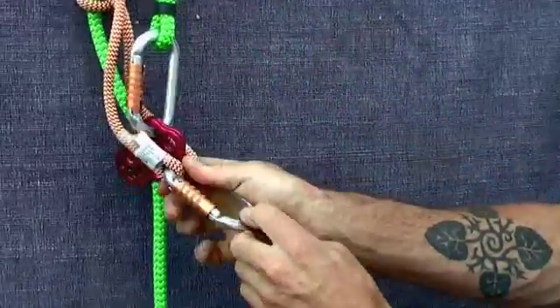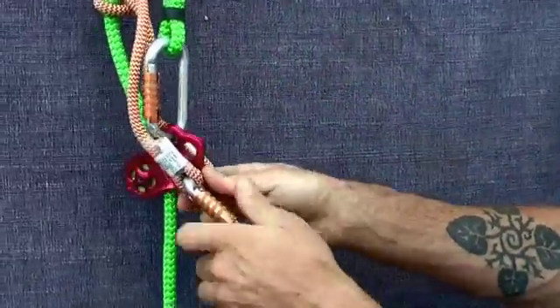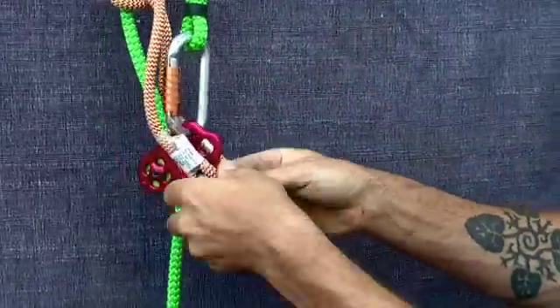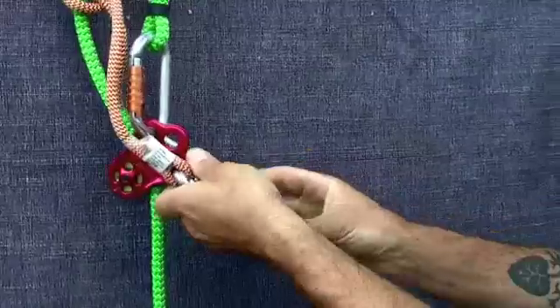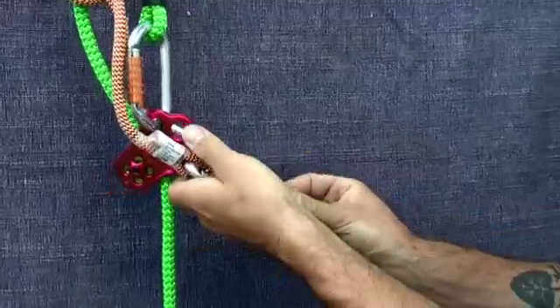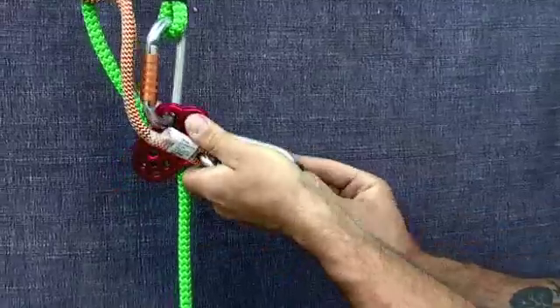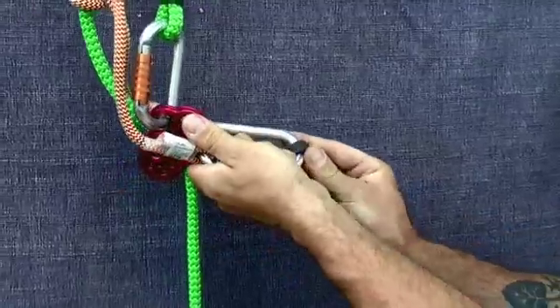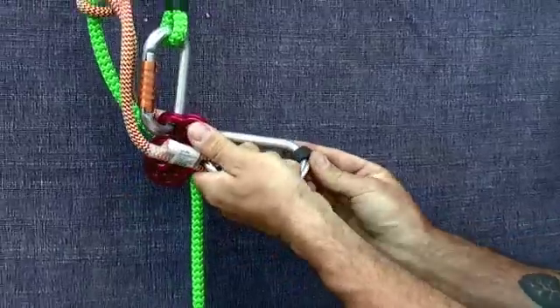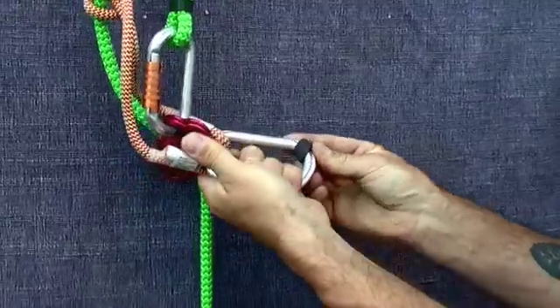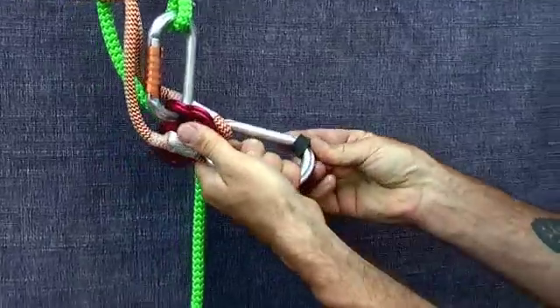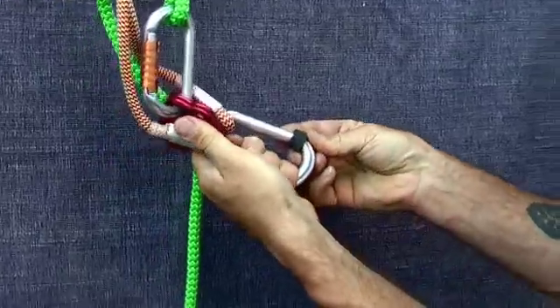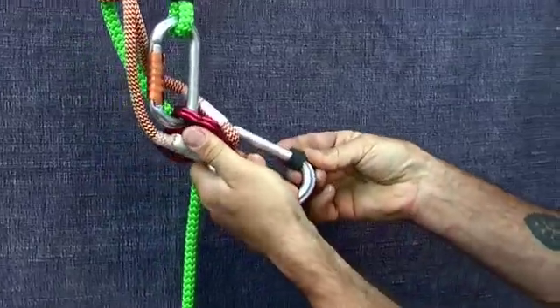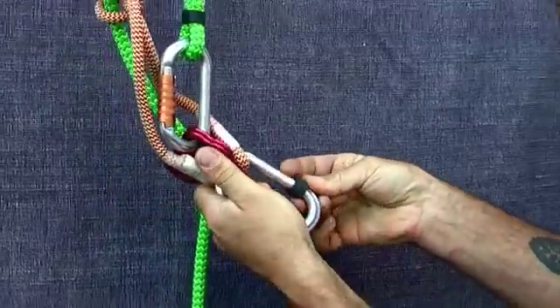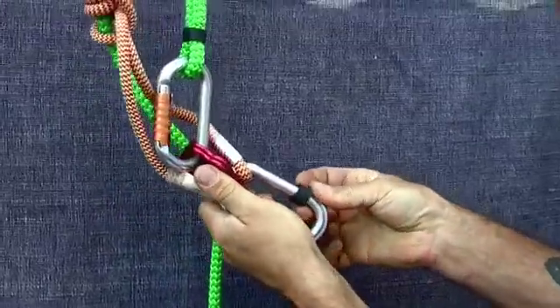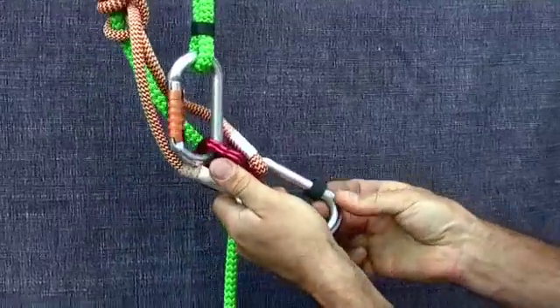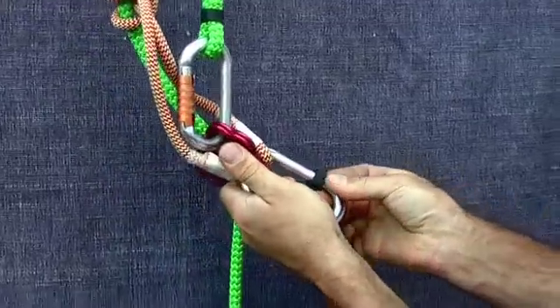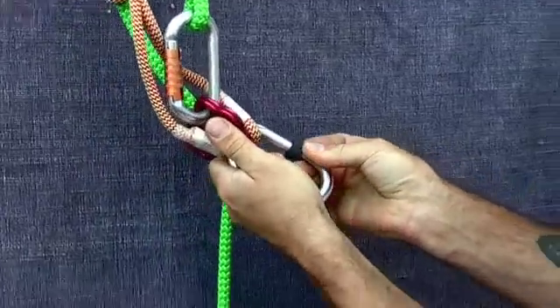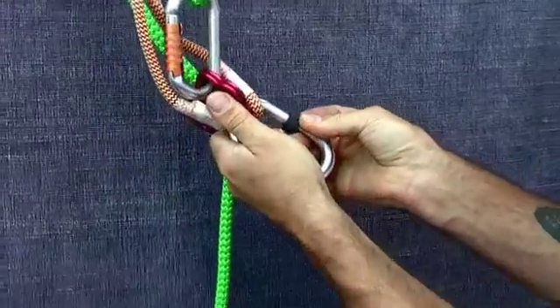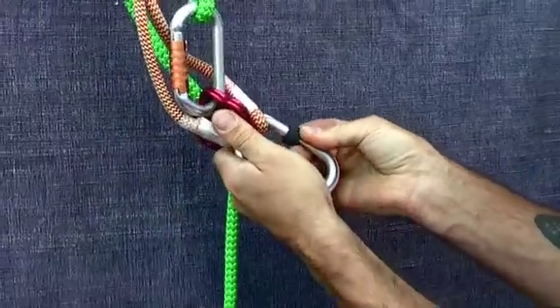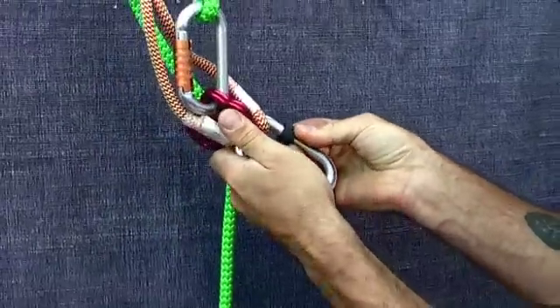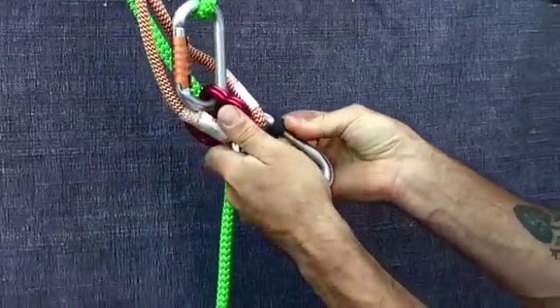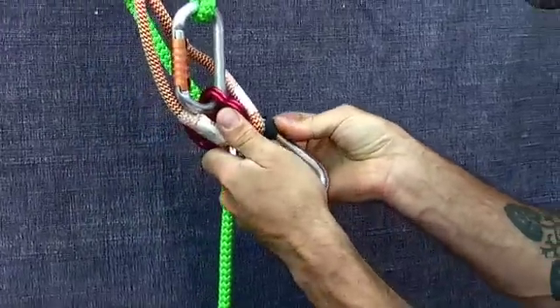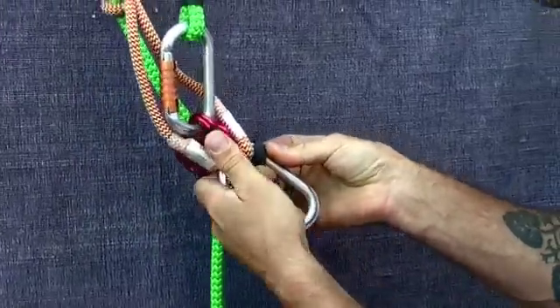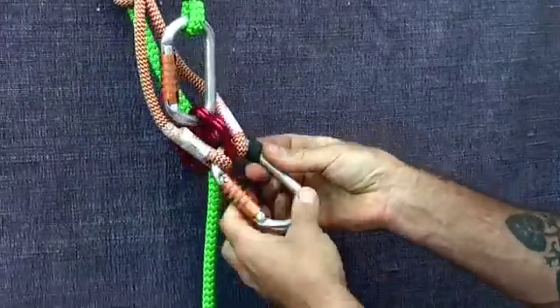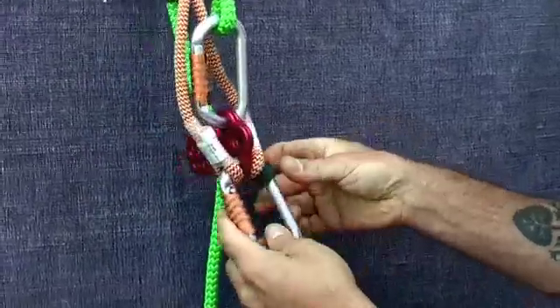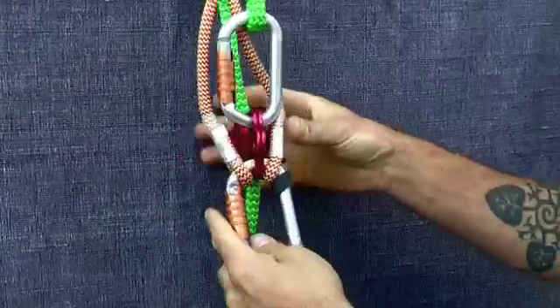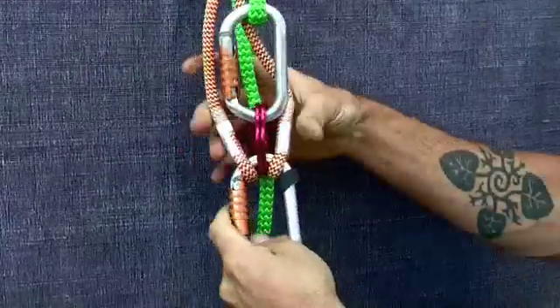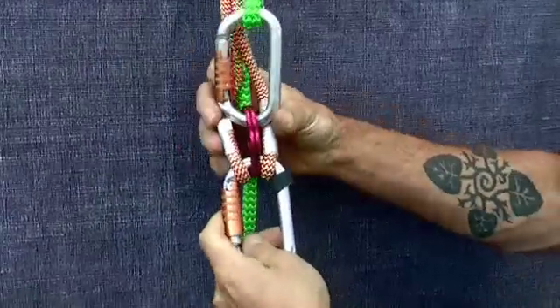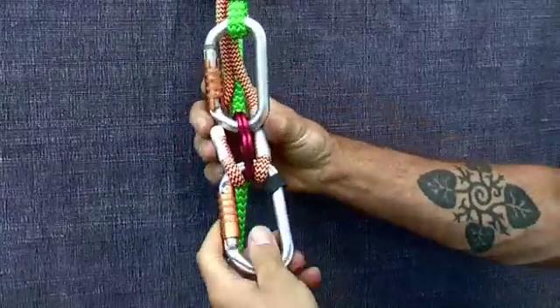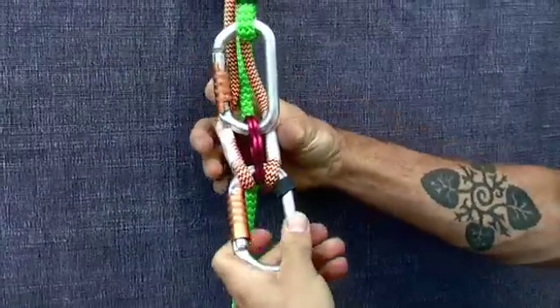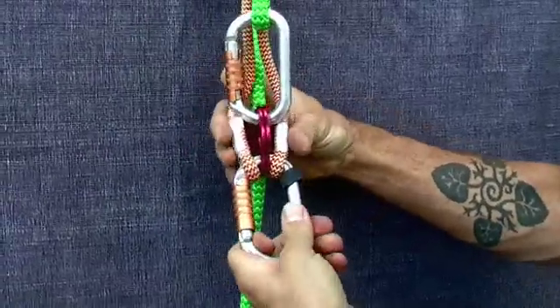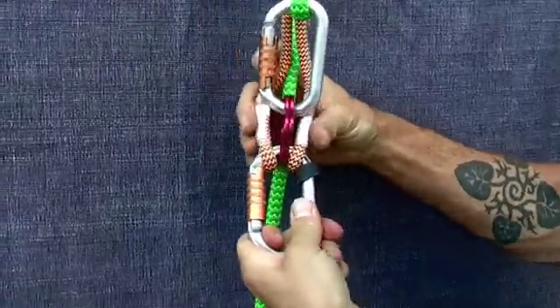To finish off with, we recommend that you use a piece of rubber to keep the whole system captive in the top of the carabiner.